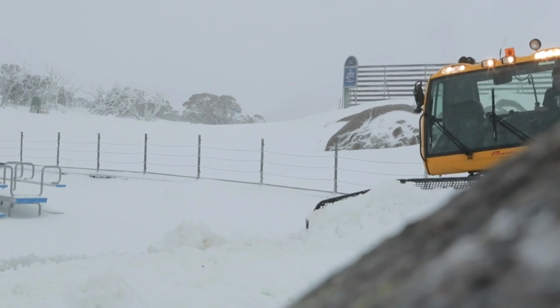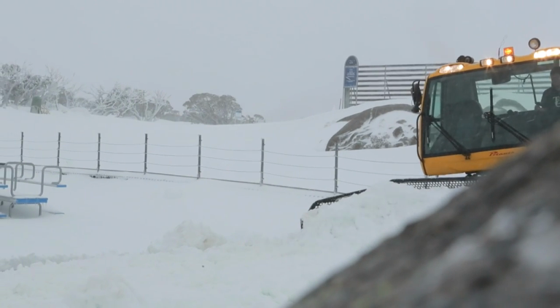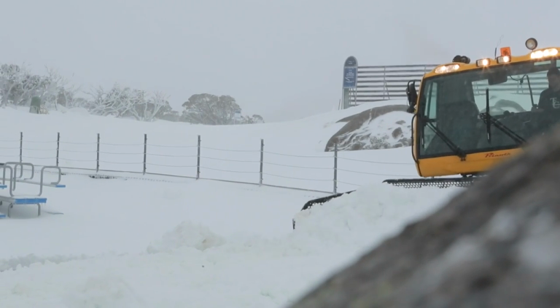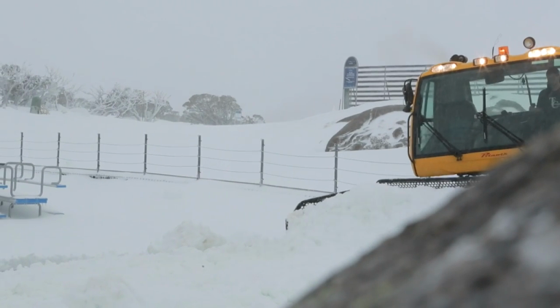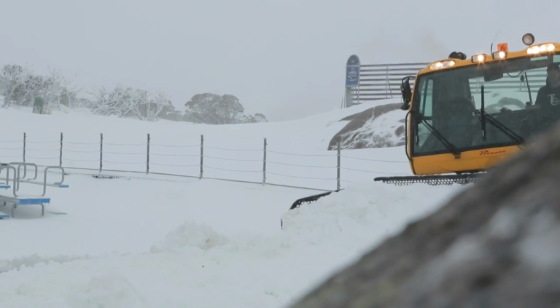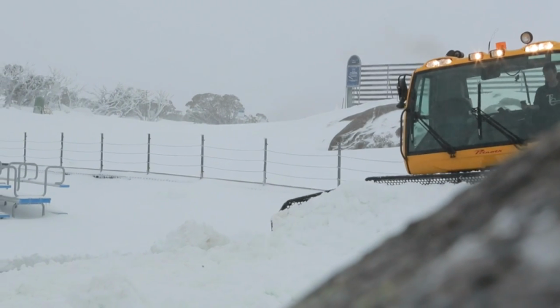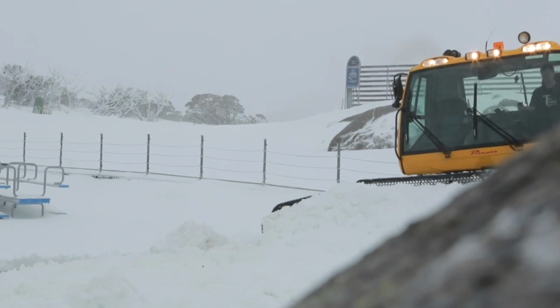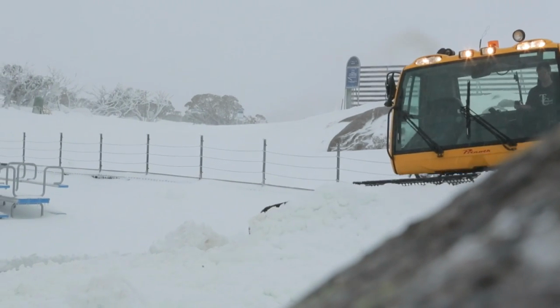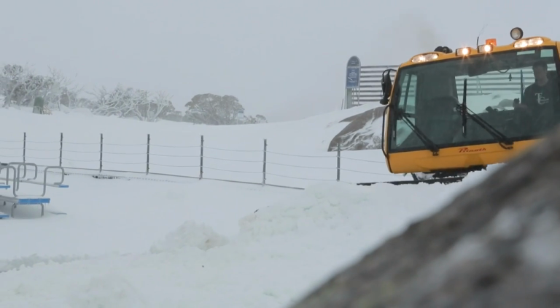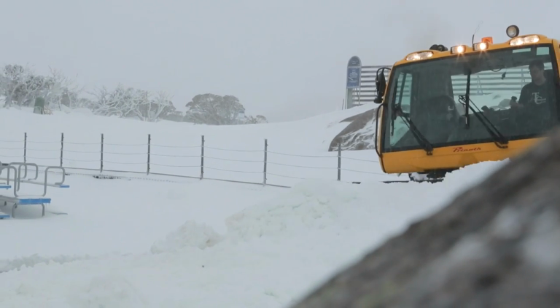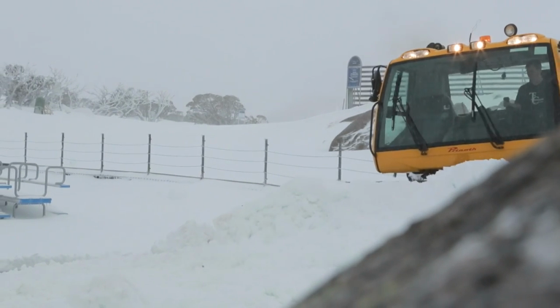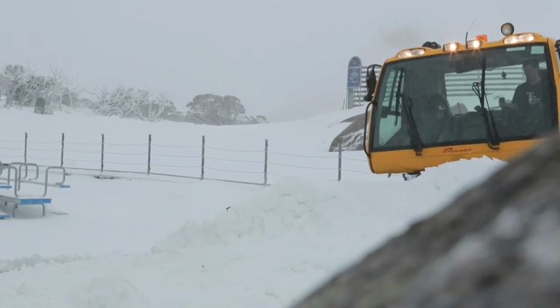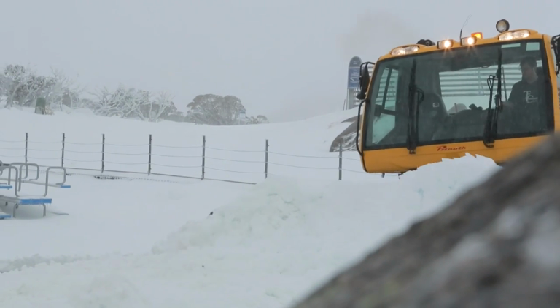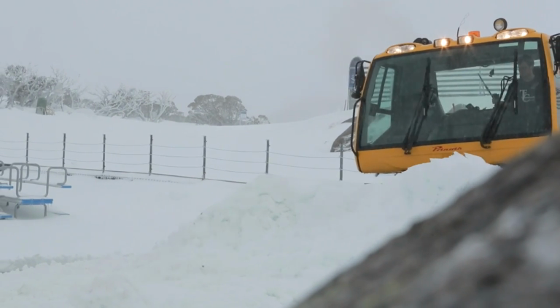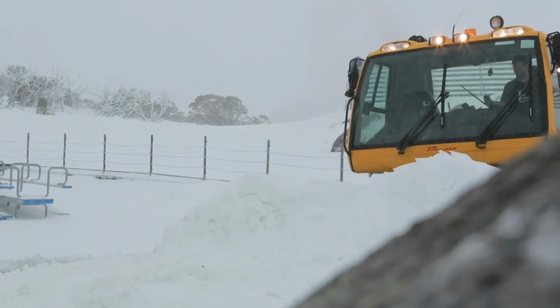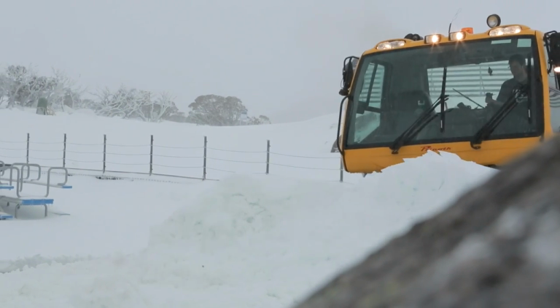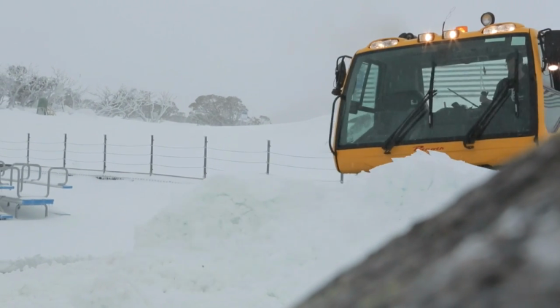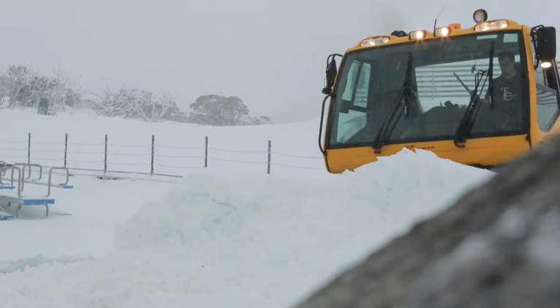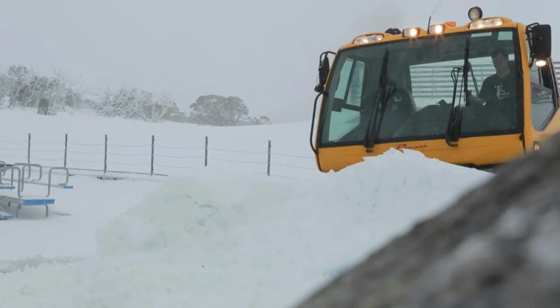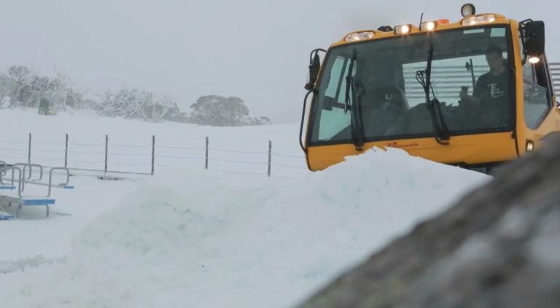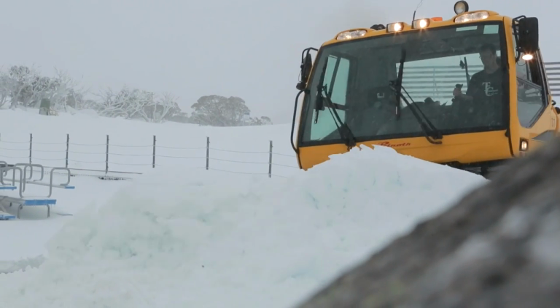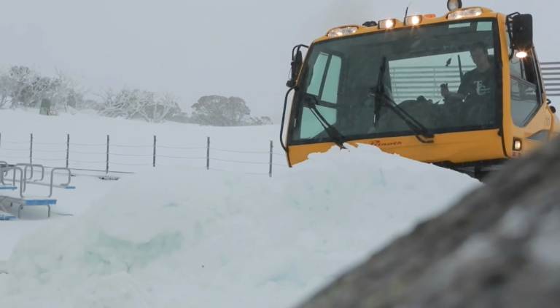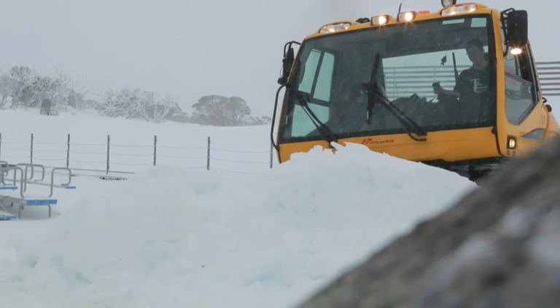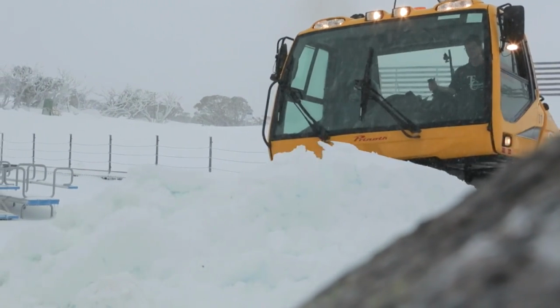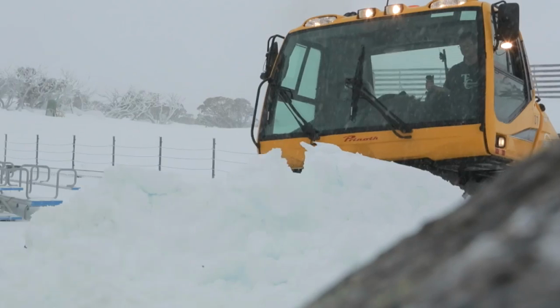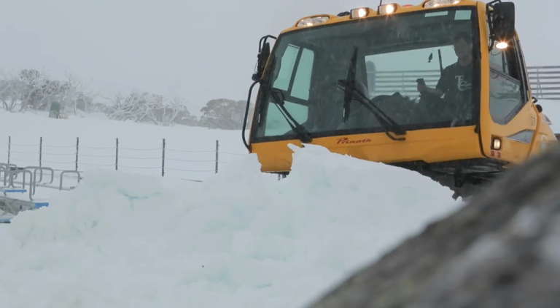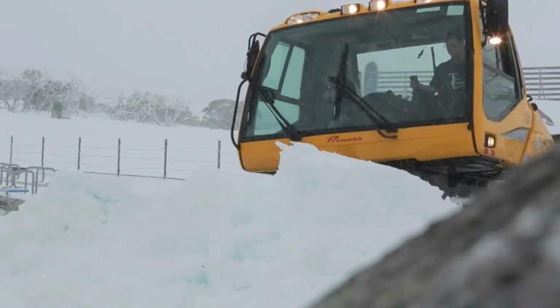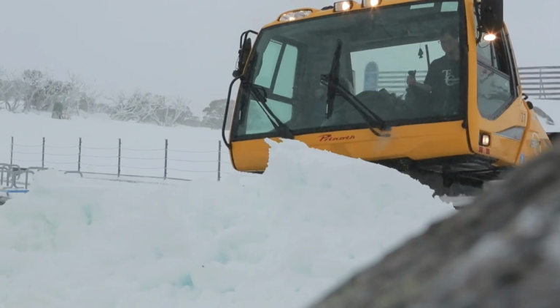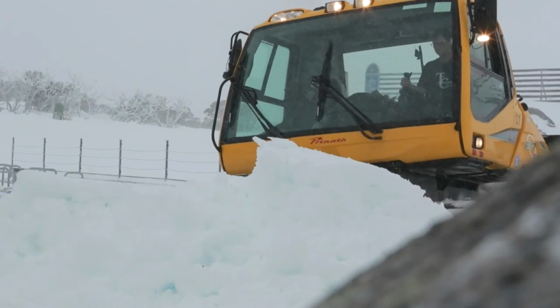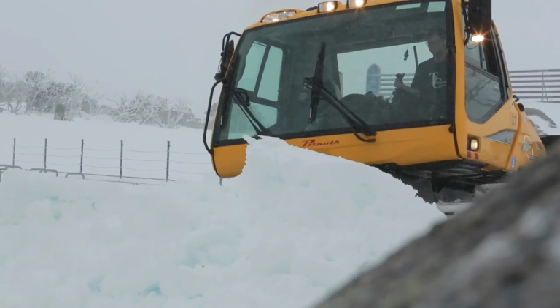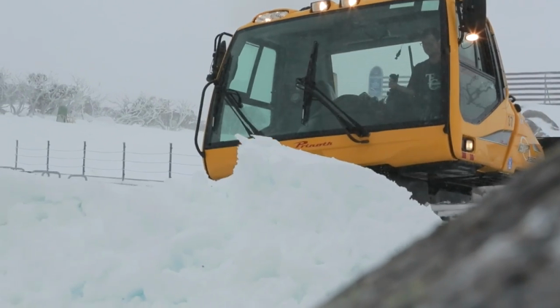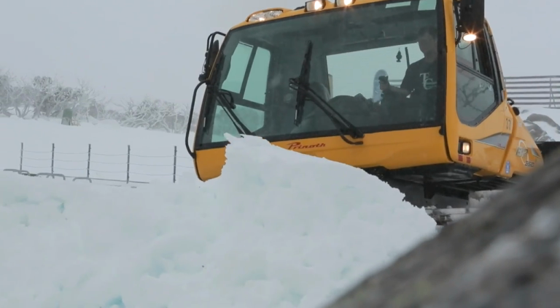Driving cats is a challenging yet rewarding job, and I love it — you just keep on doing it.